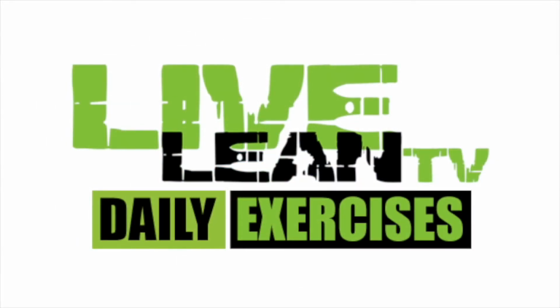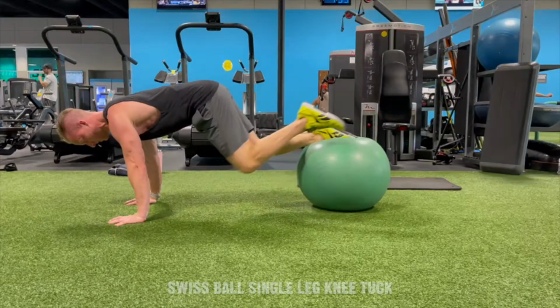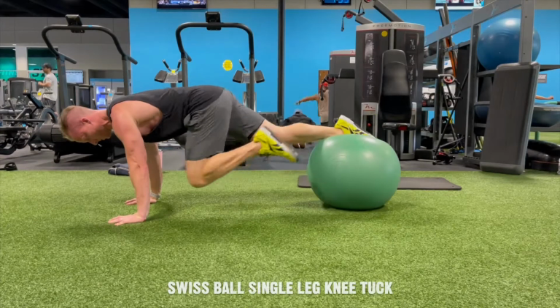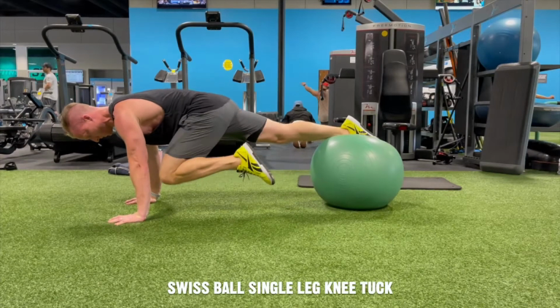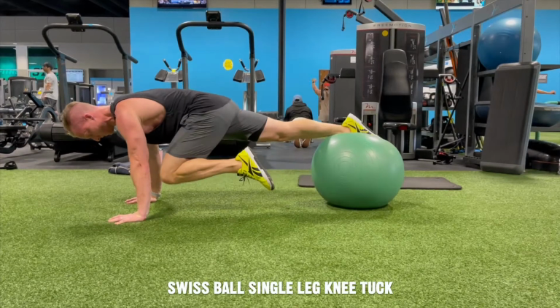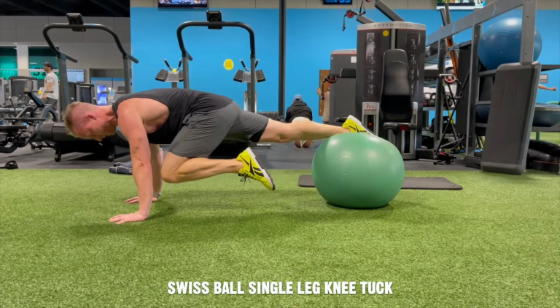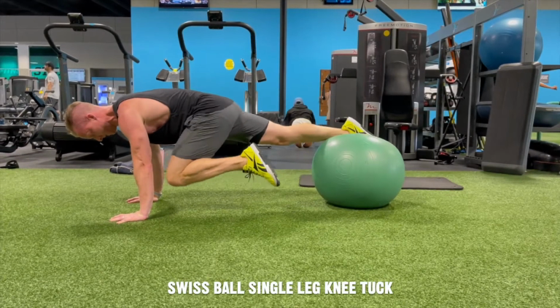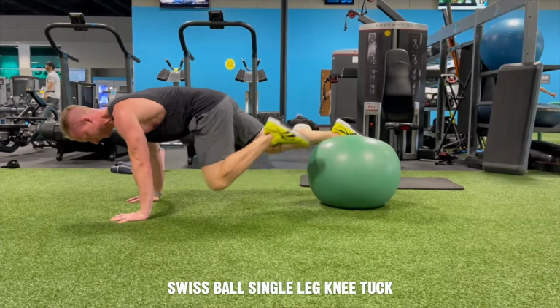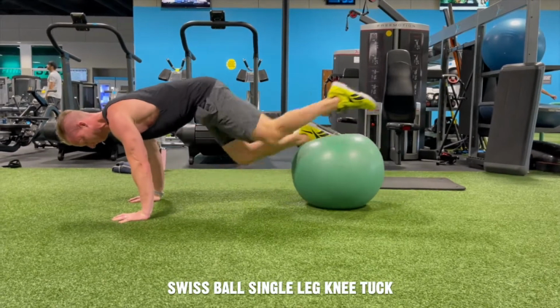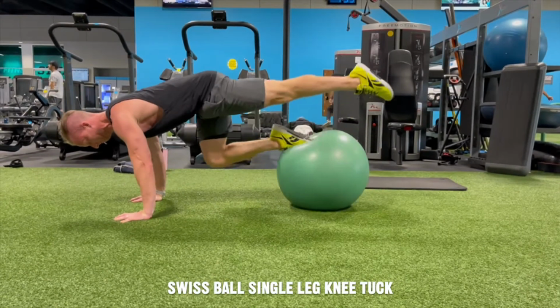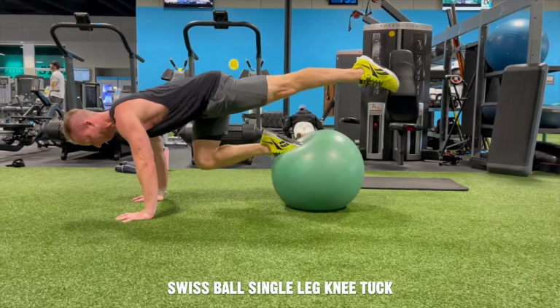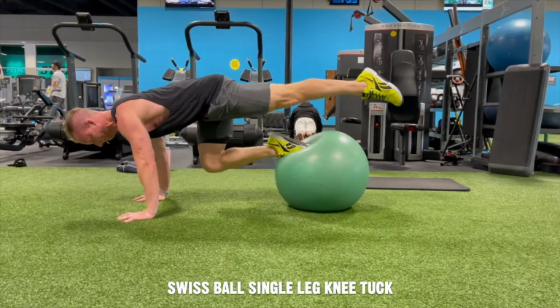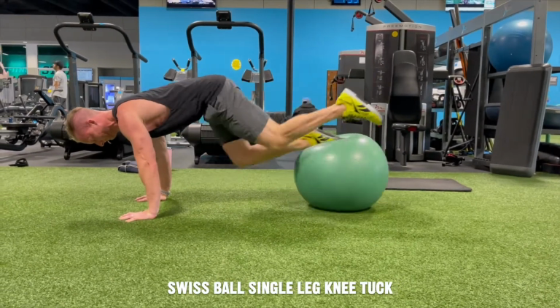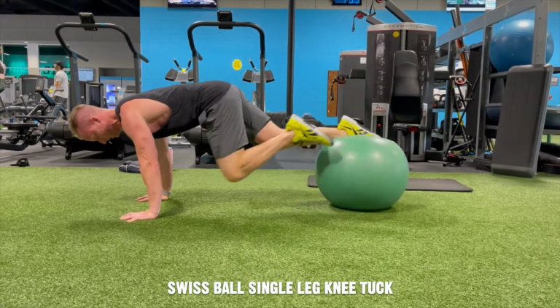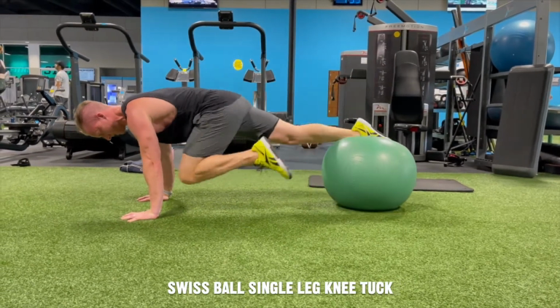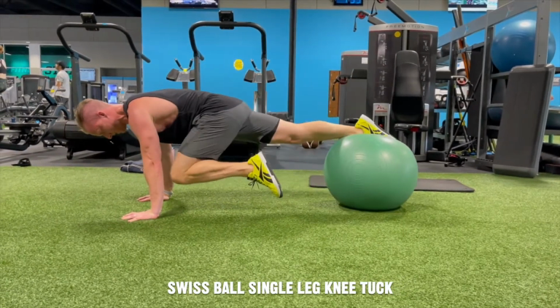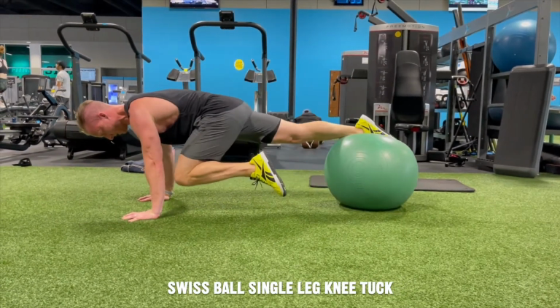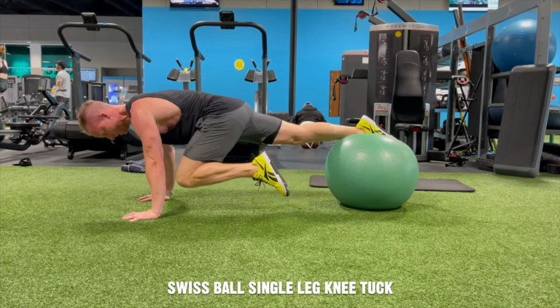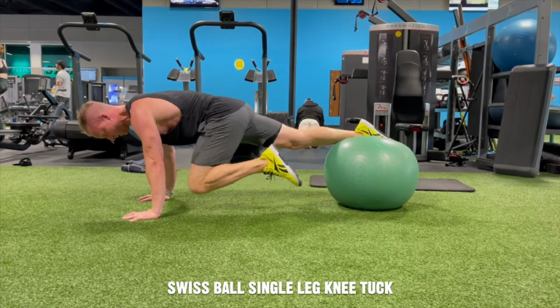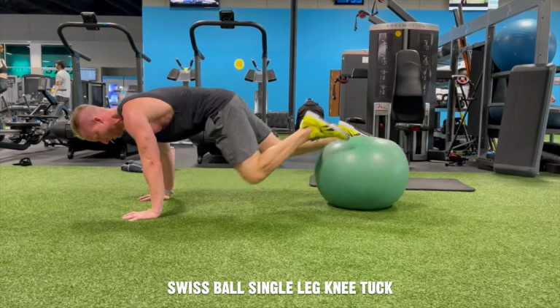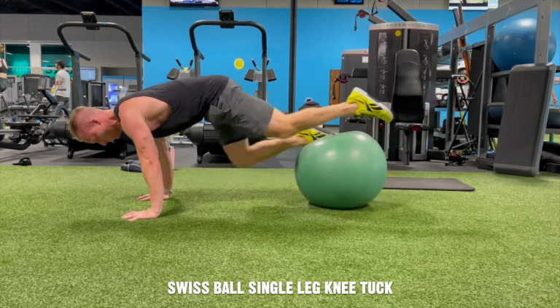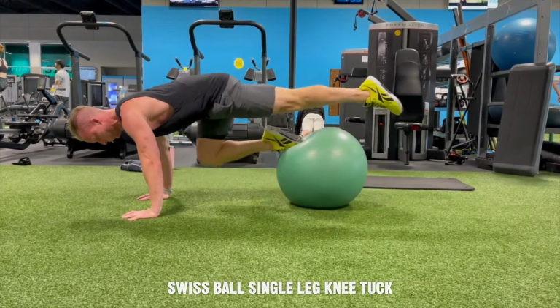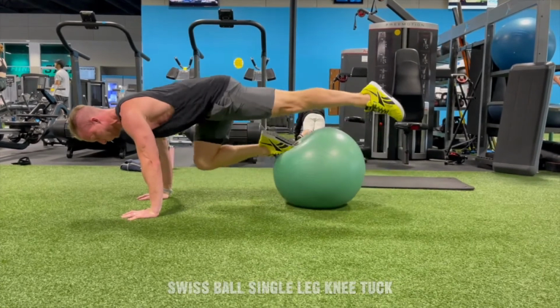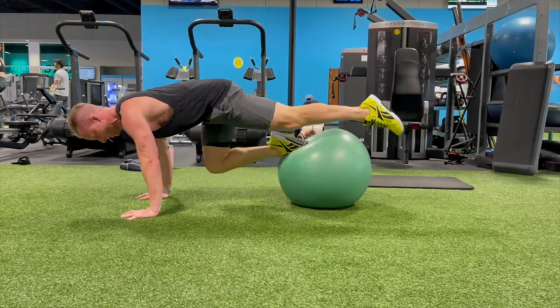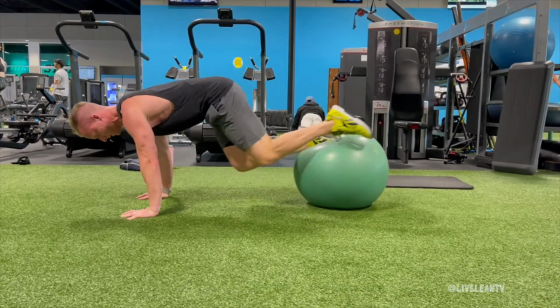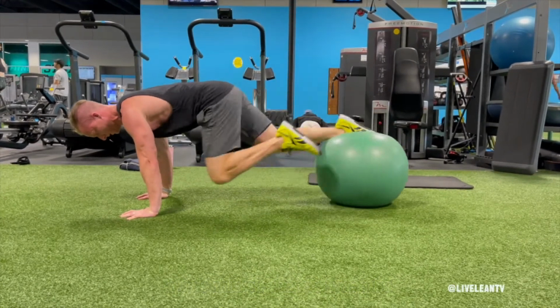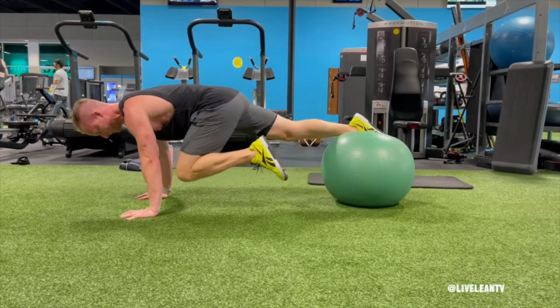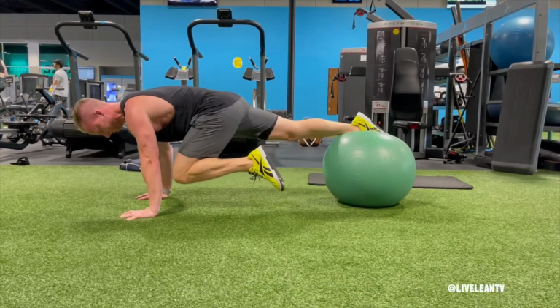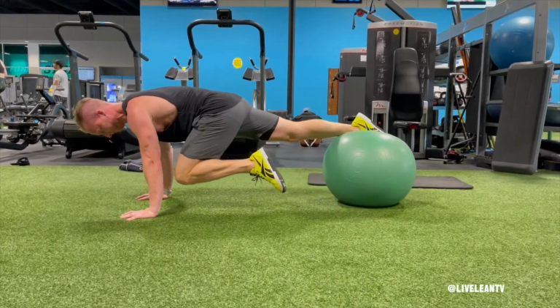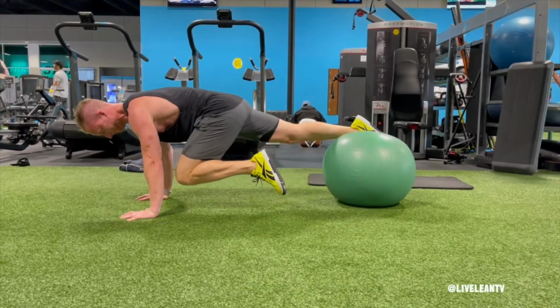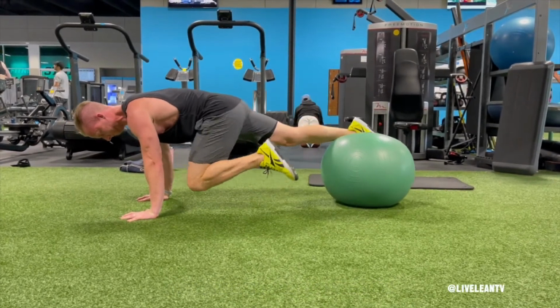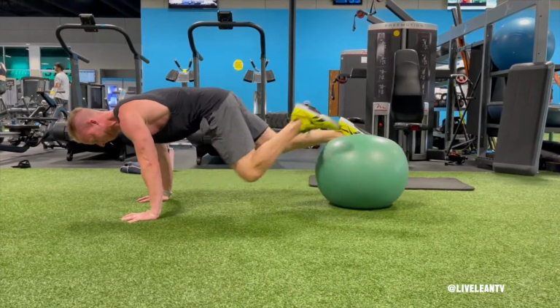The Swiss Ball Single Leg Knee Tuck is an advanced ab exercise that improves core strength and stability.